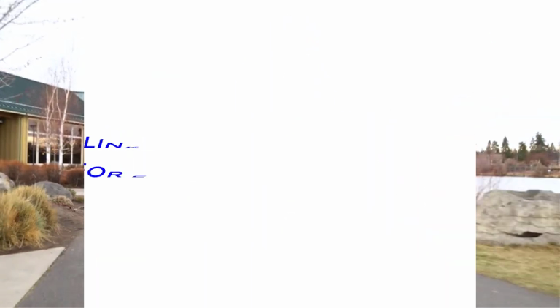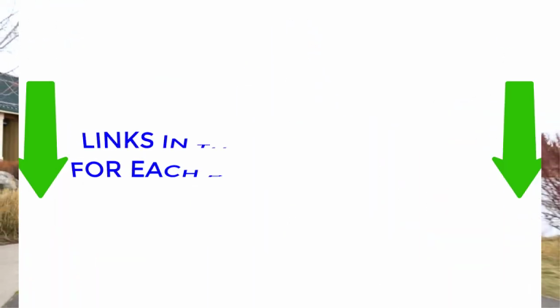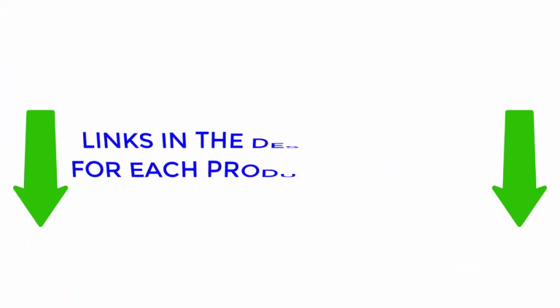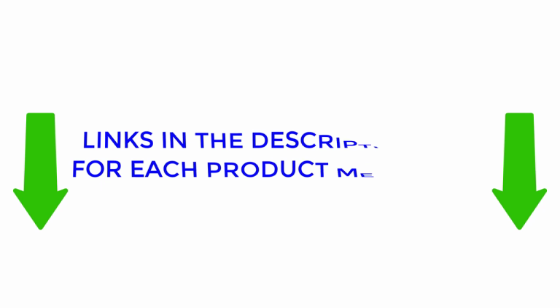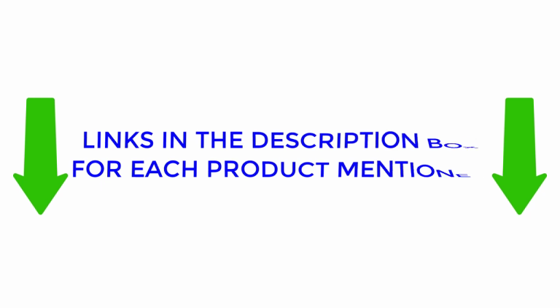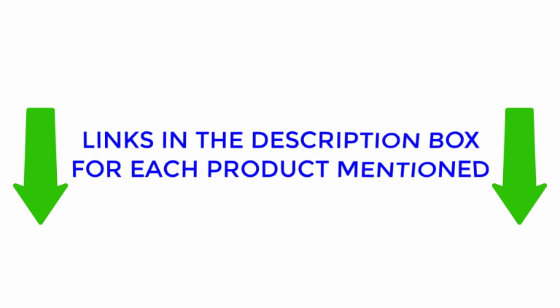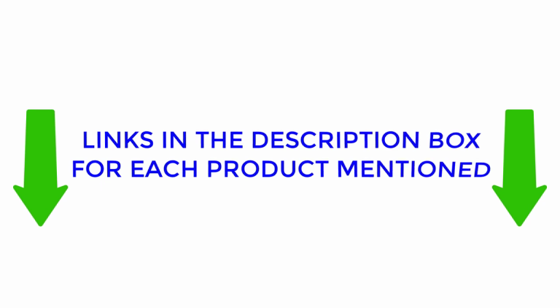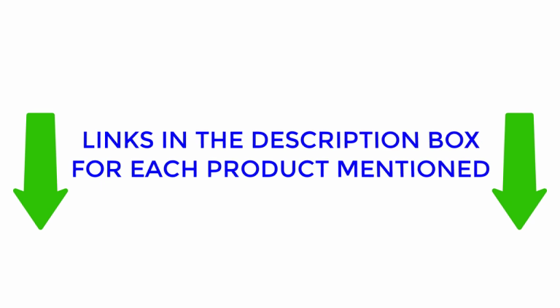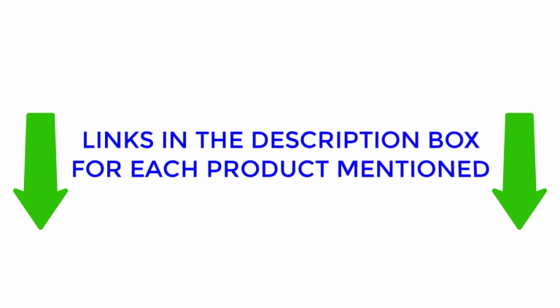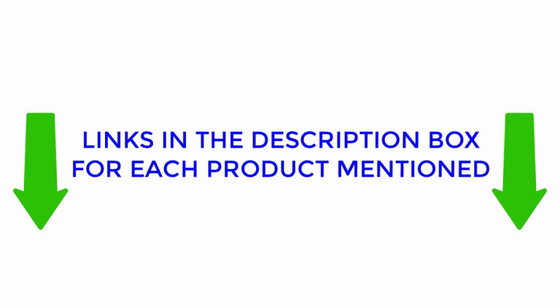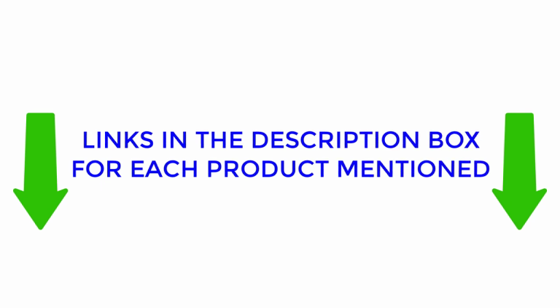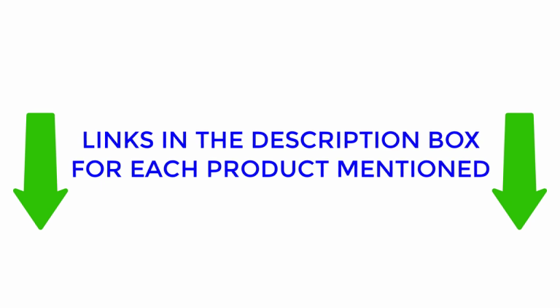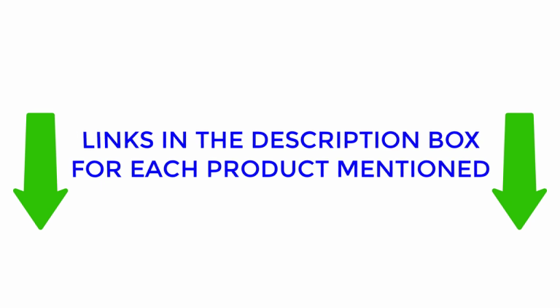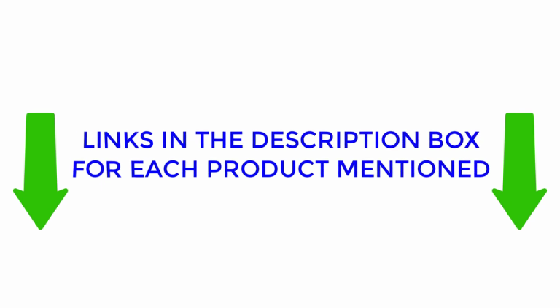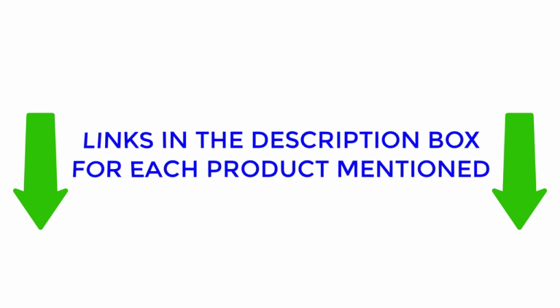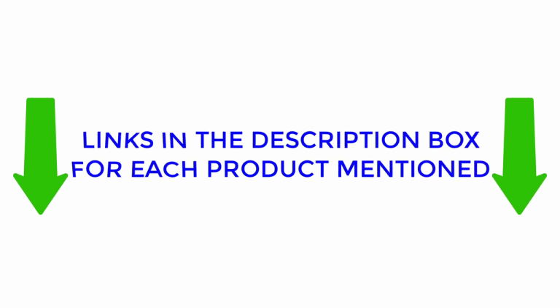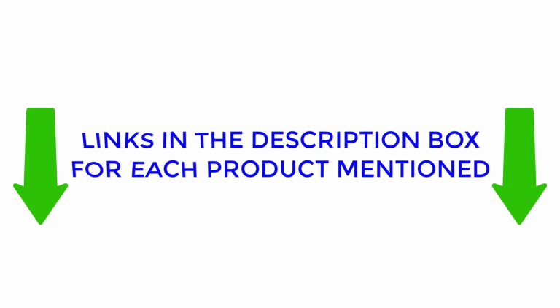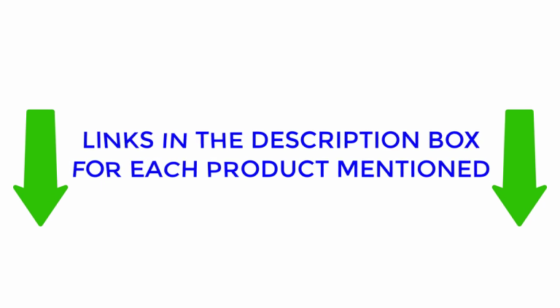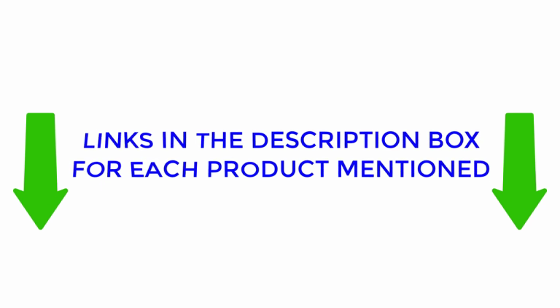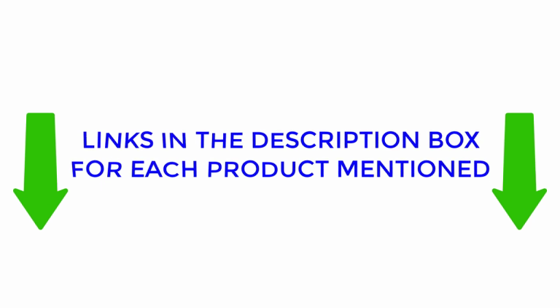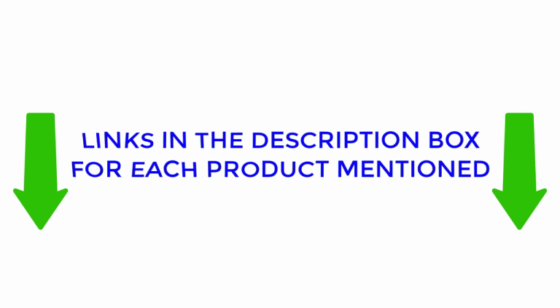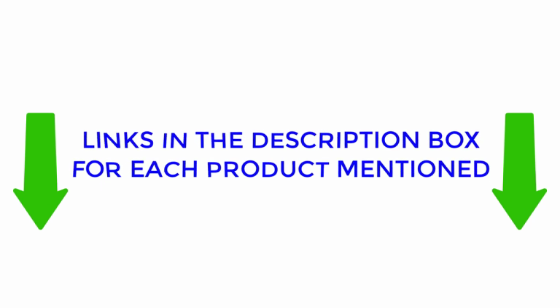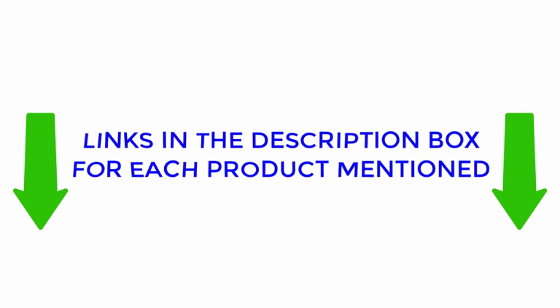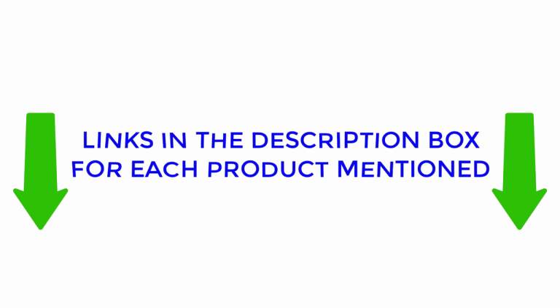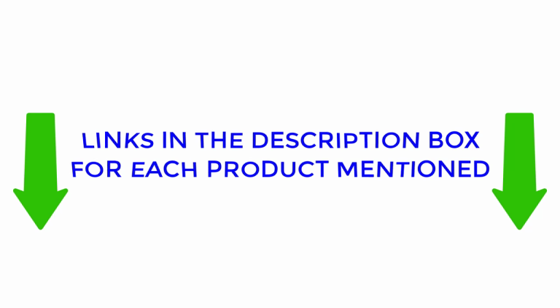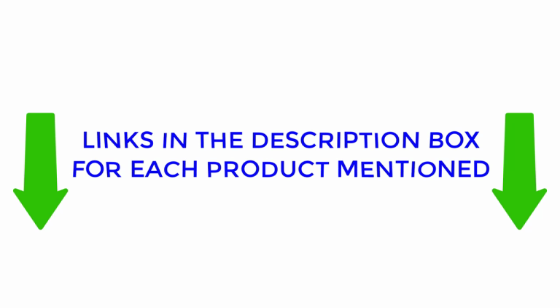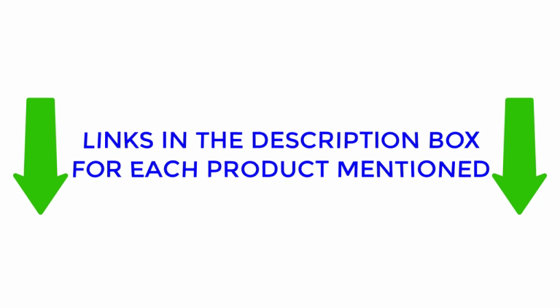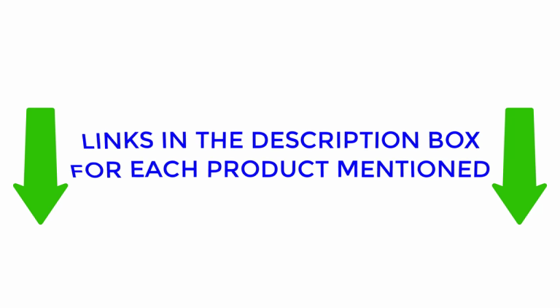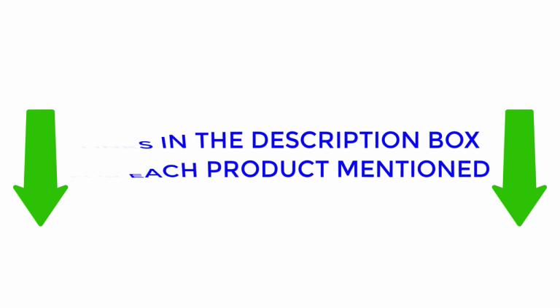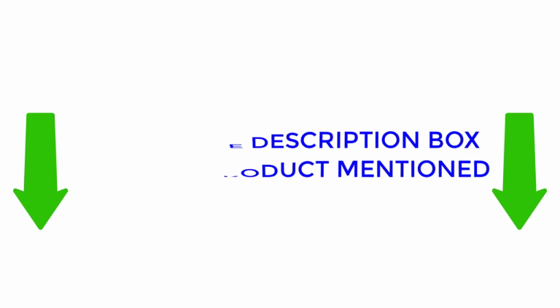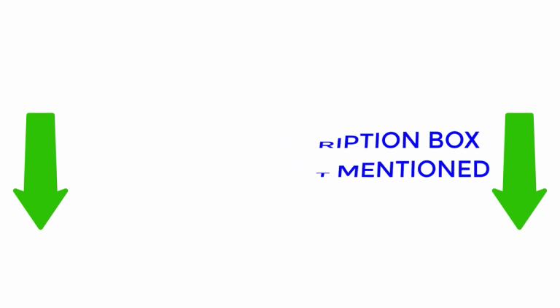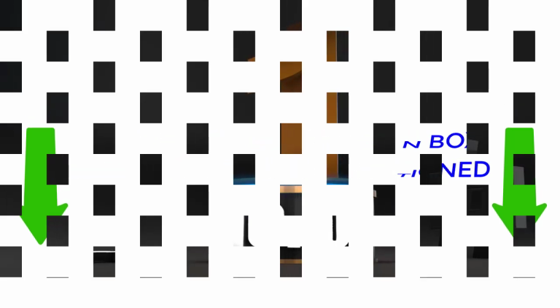If you would like to find out more about the price and other information, make sure to check my description. So without any further delay, let's jump into the video.